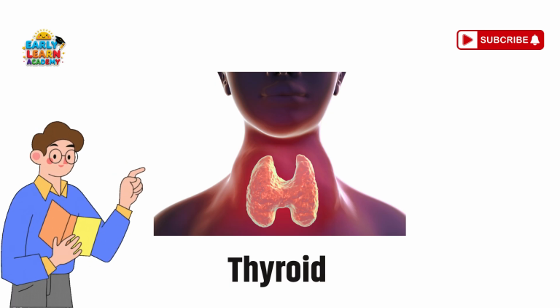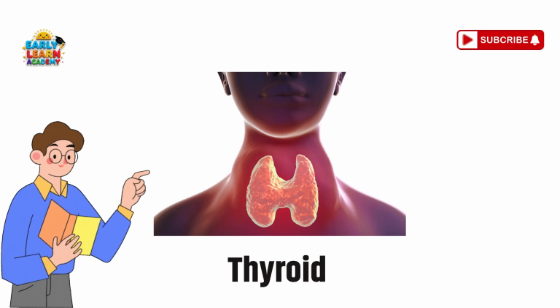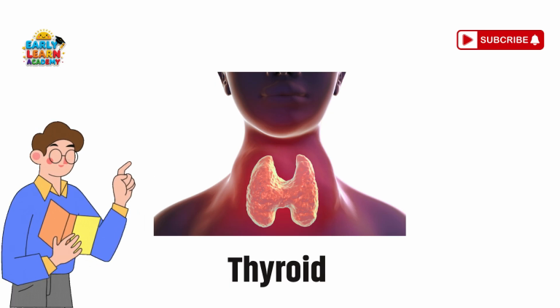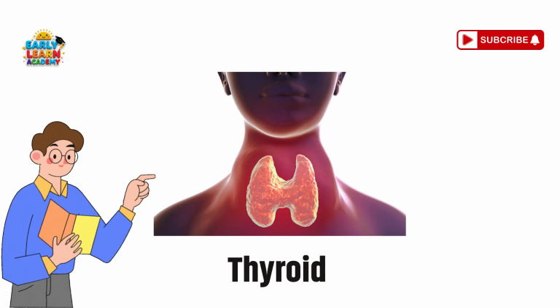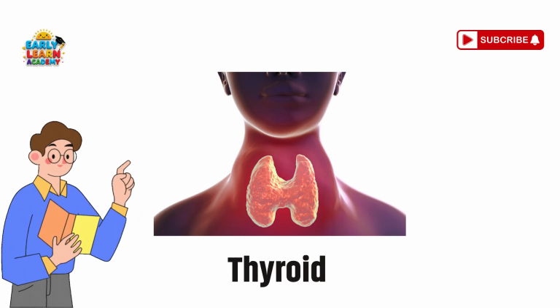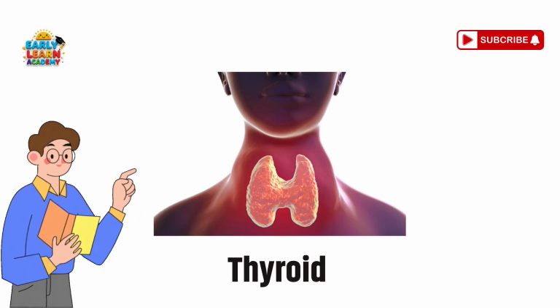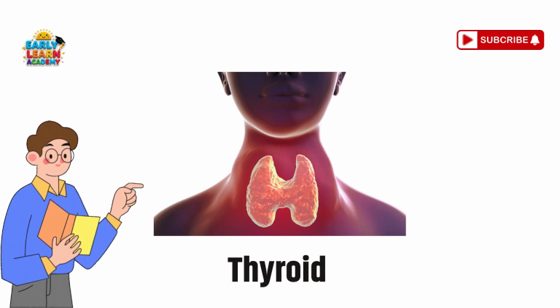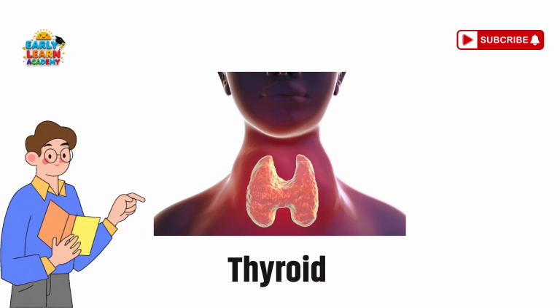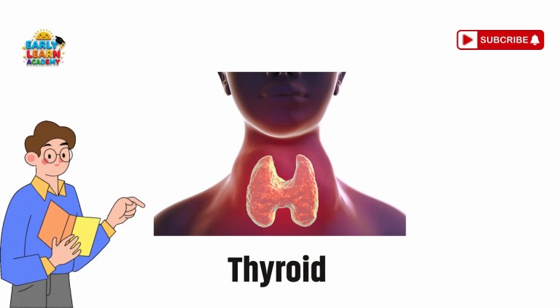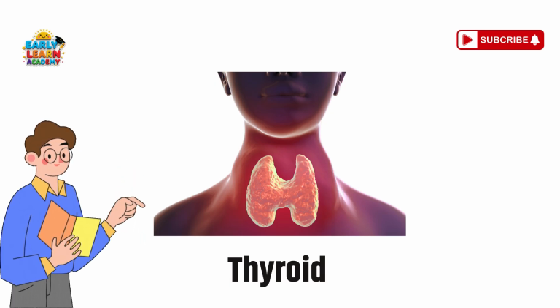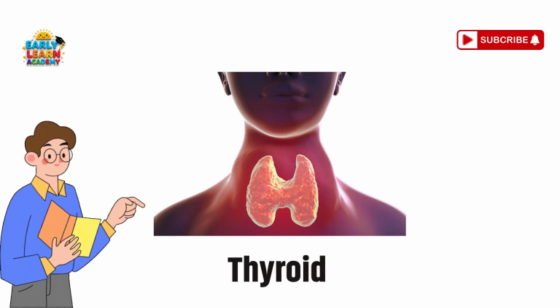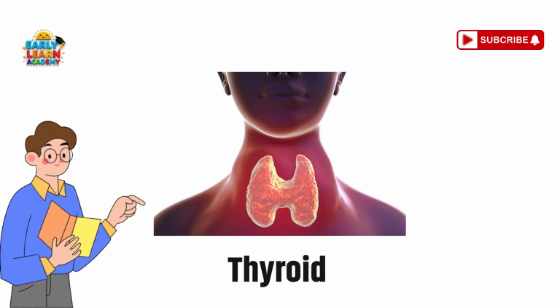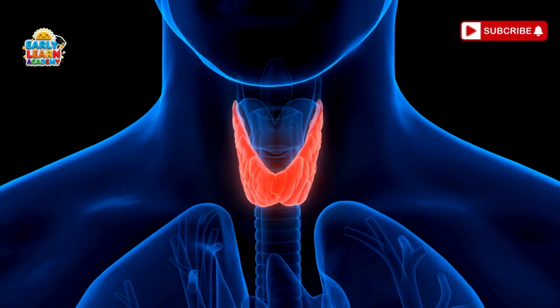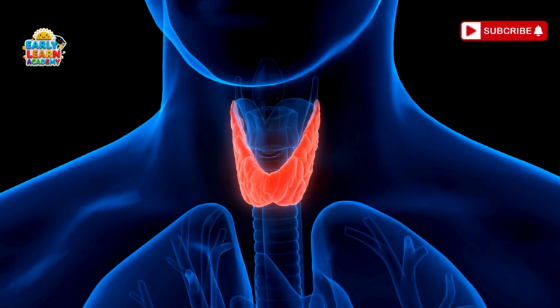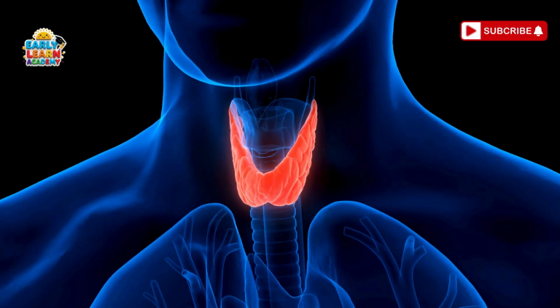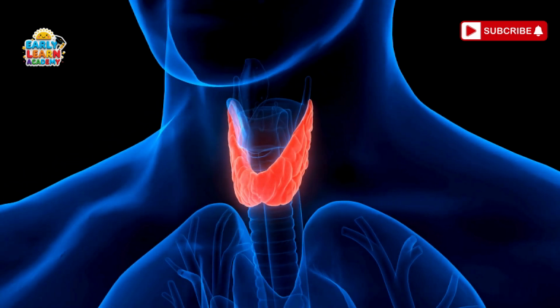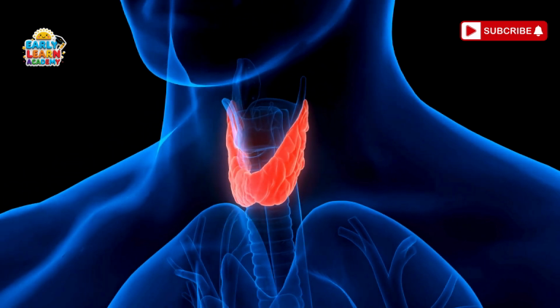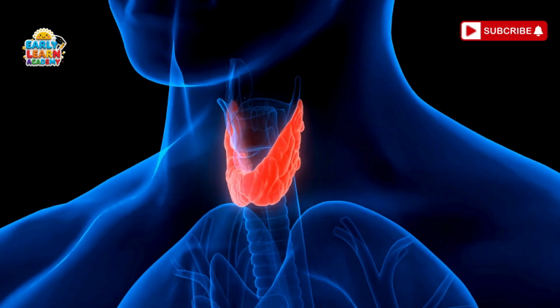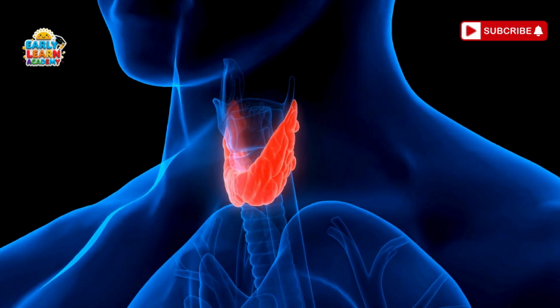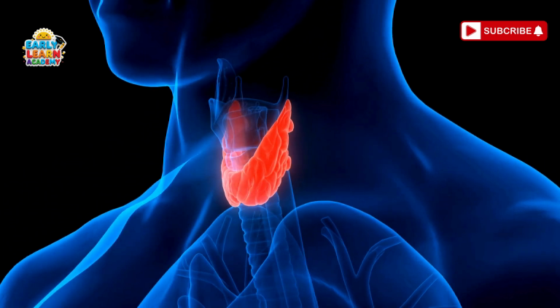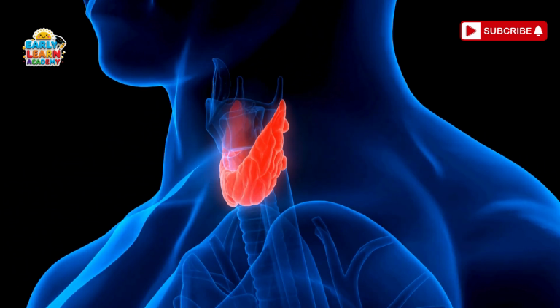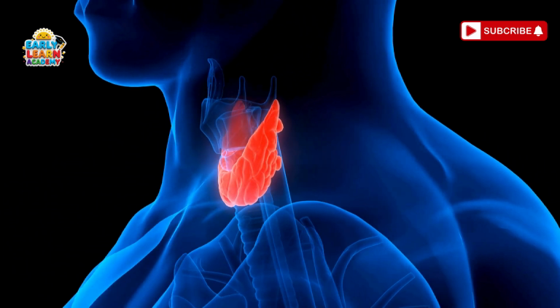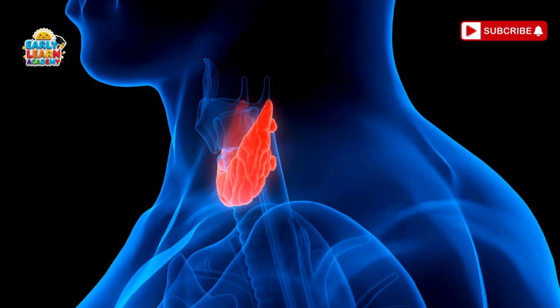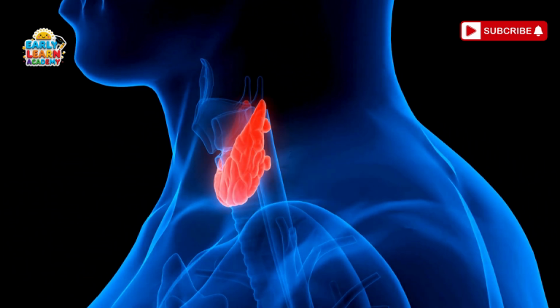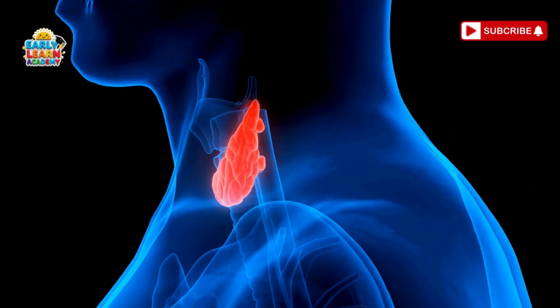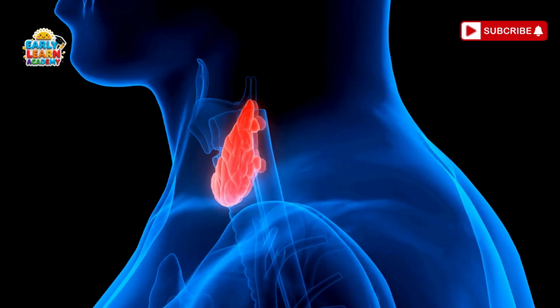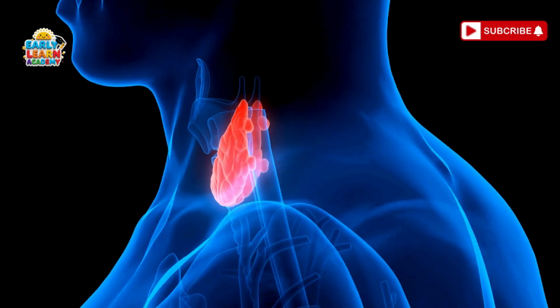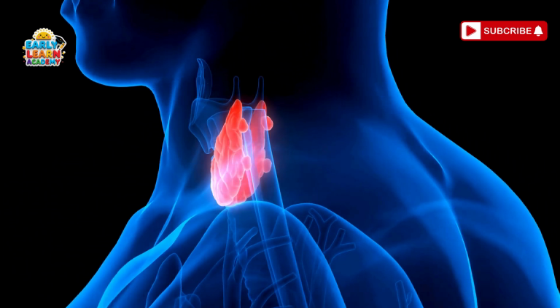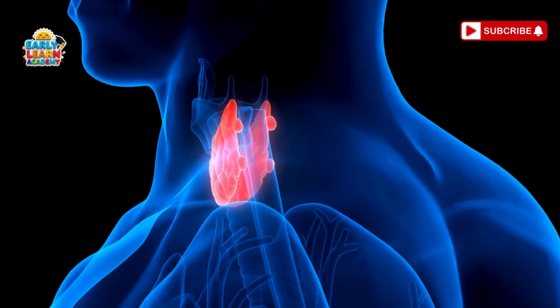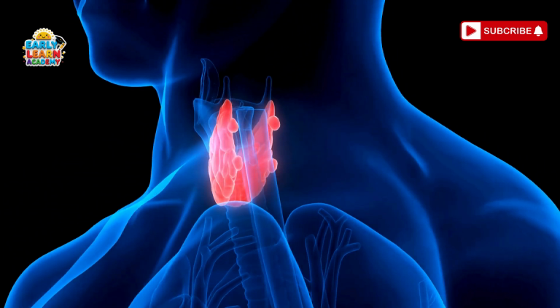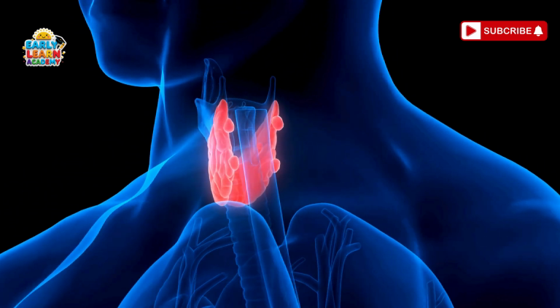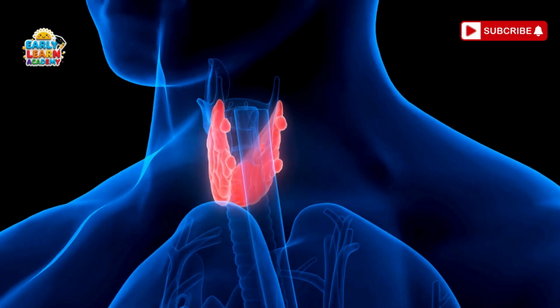Thyroid — the energy controller. Your thyroid is a butterfly-shaped gland. It gives your body energy and speed.